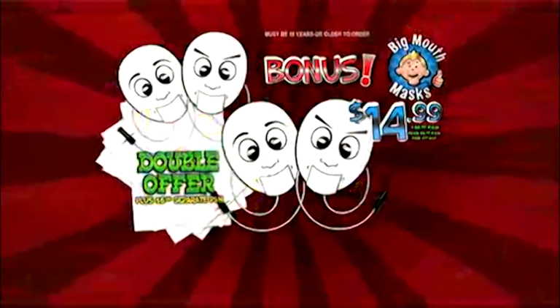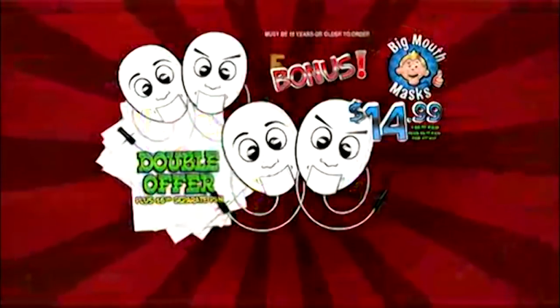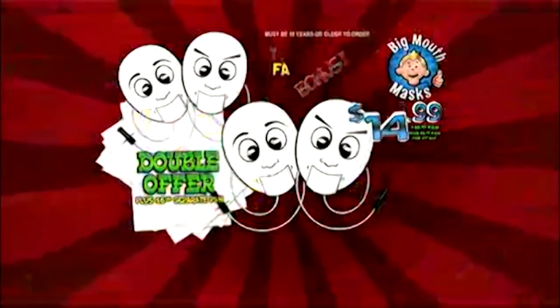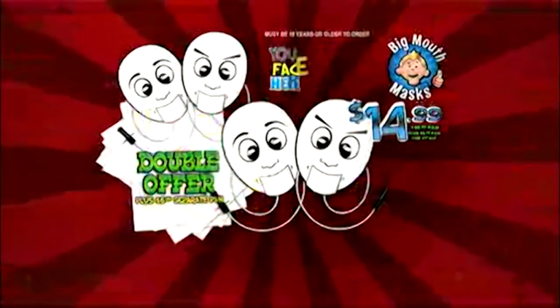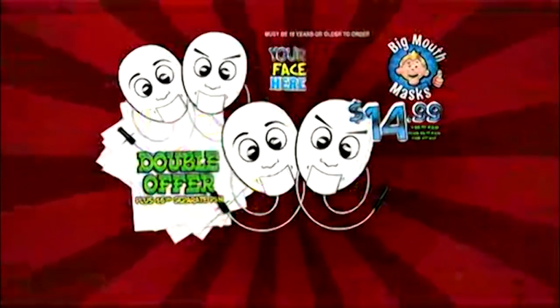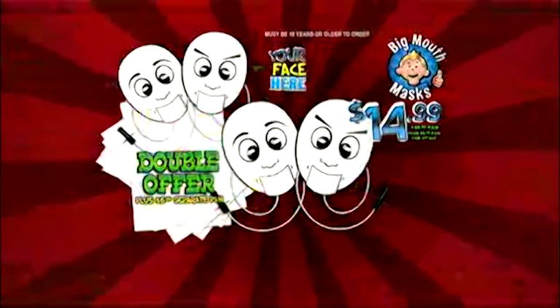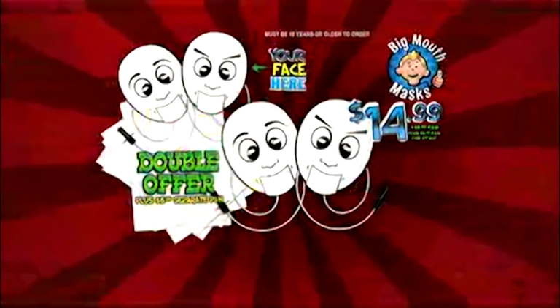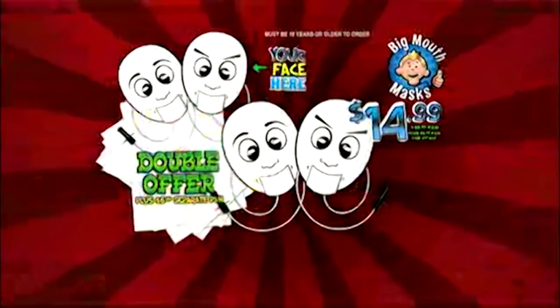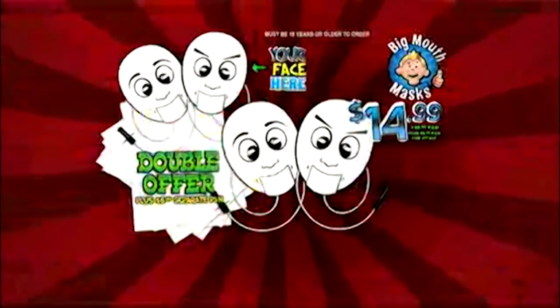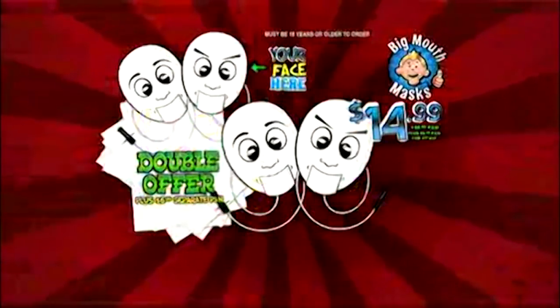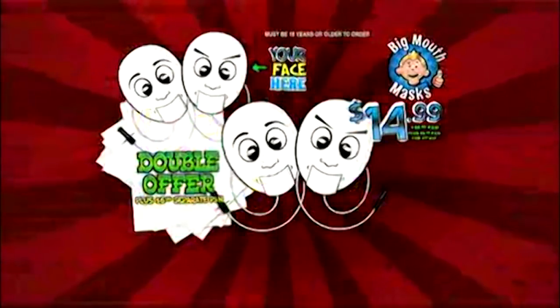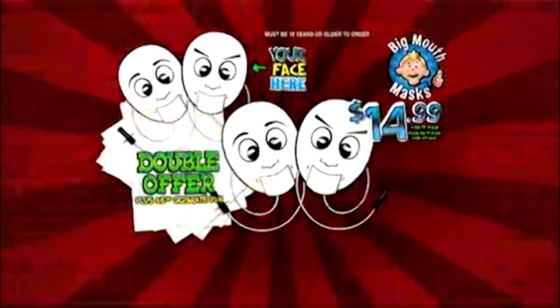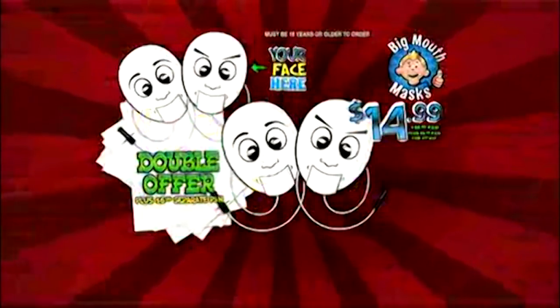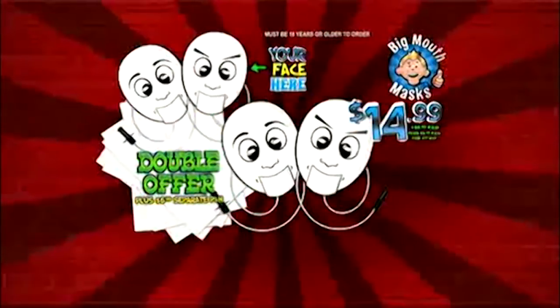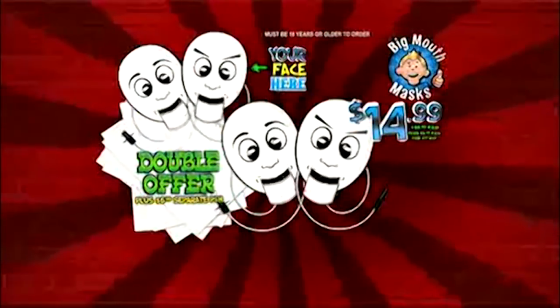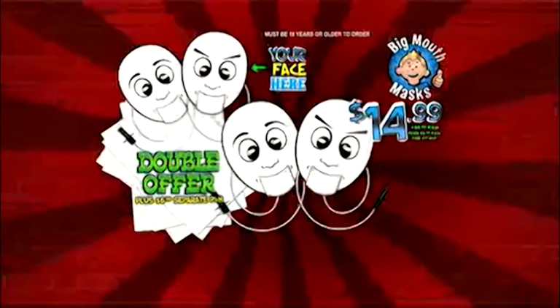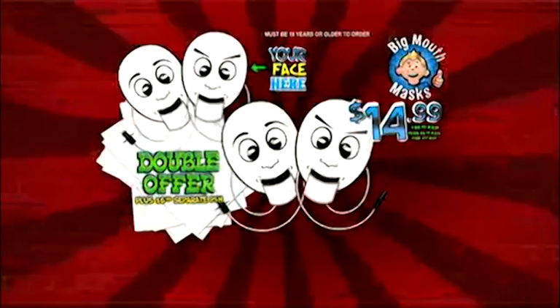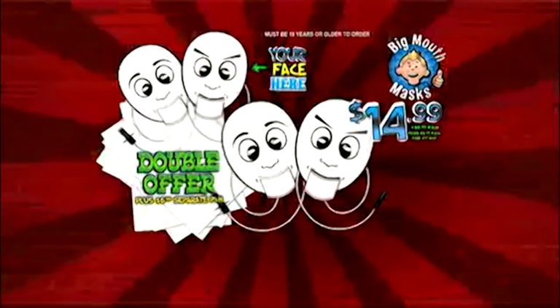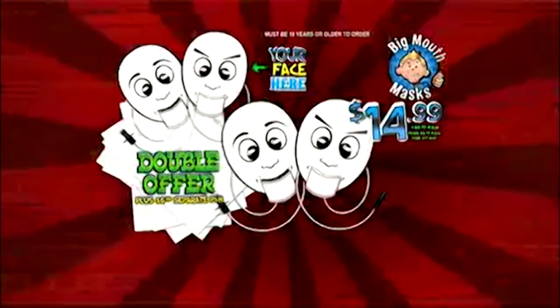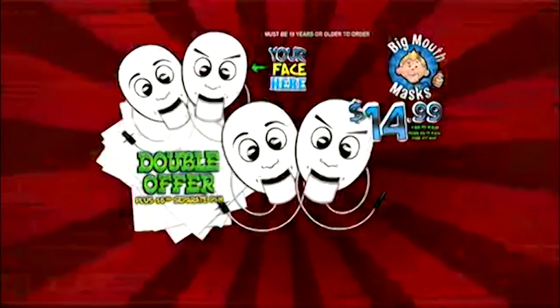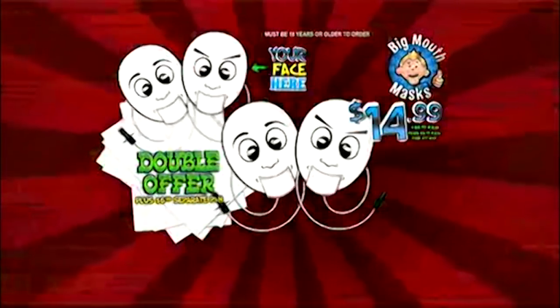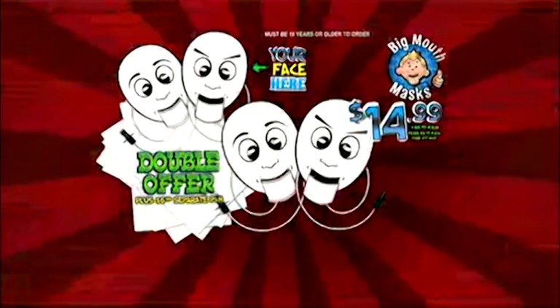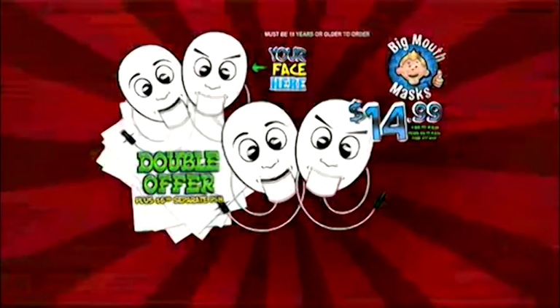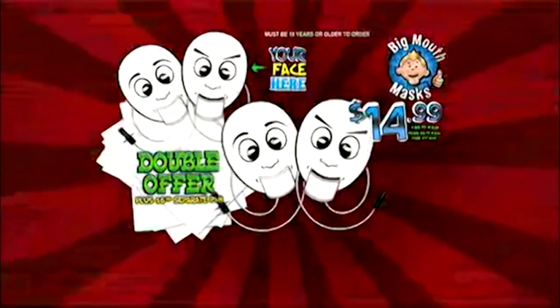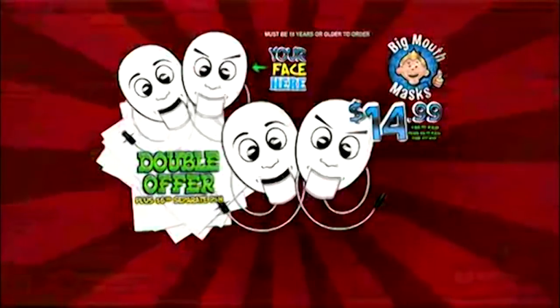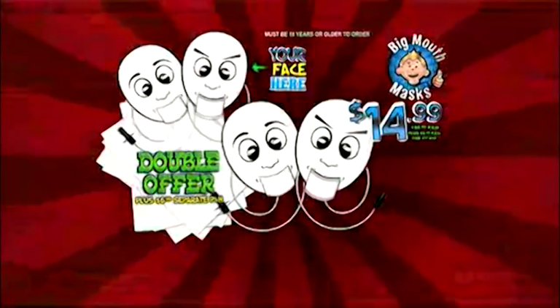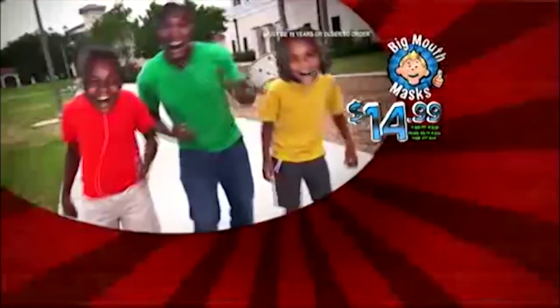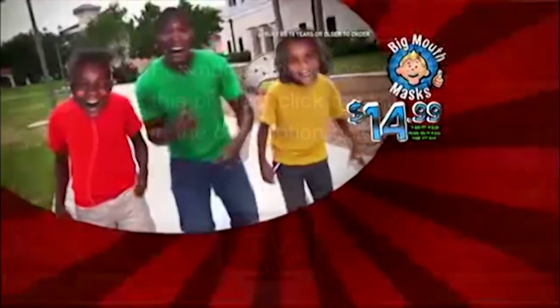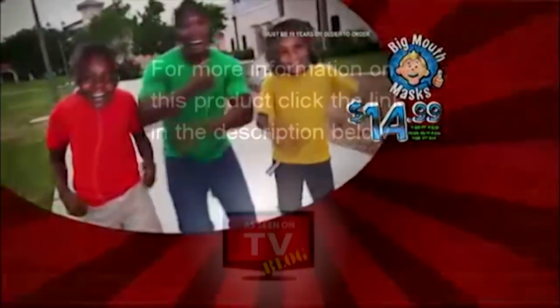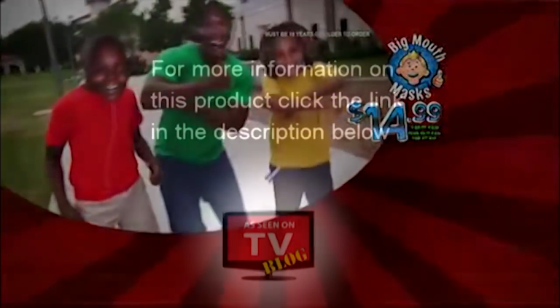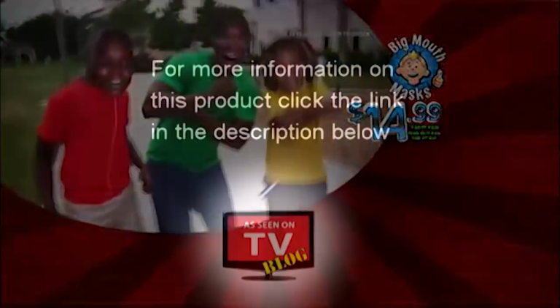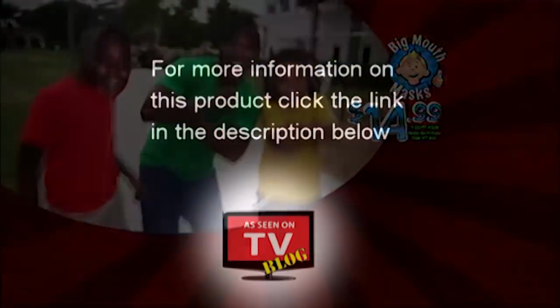You can call or go online to BigMouthMask.com. Must be 18 or older to order. Big Mouth Mask.